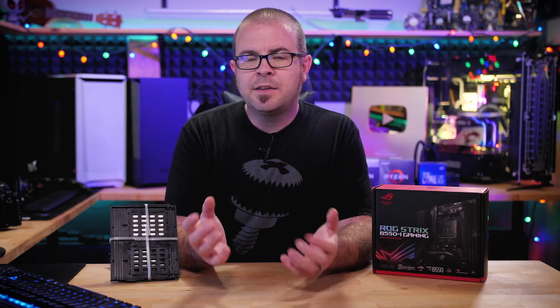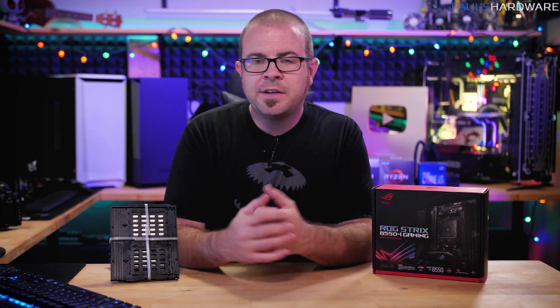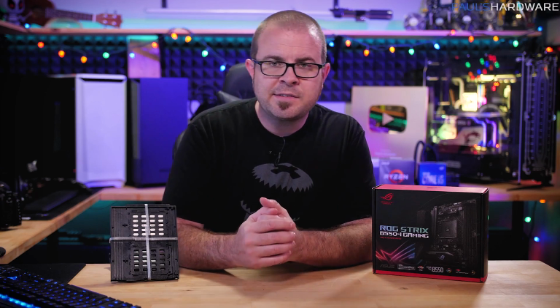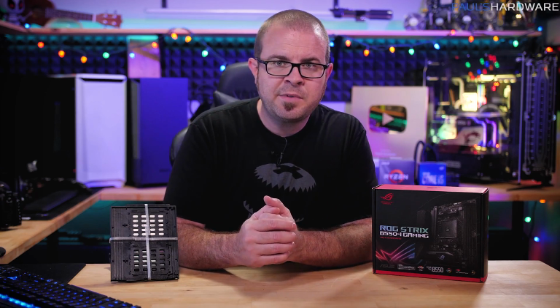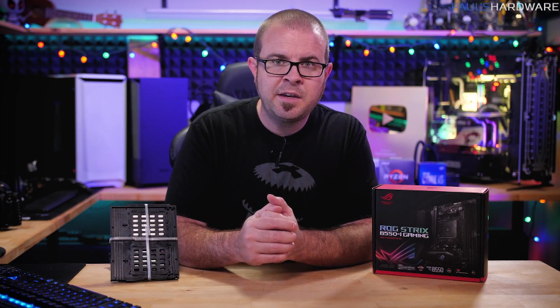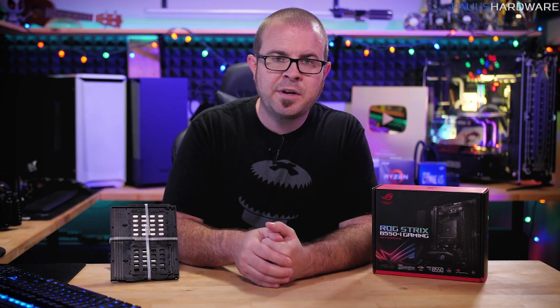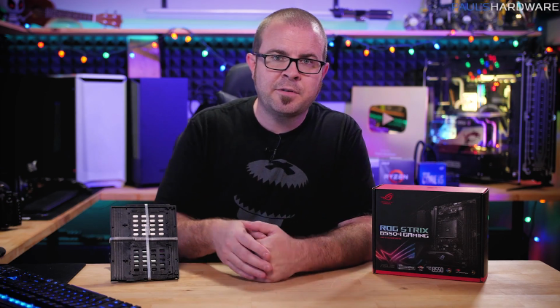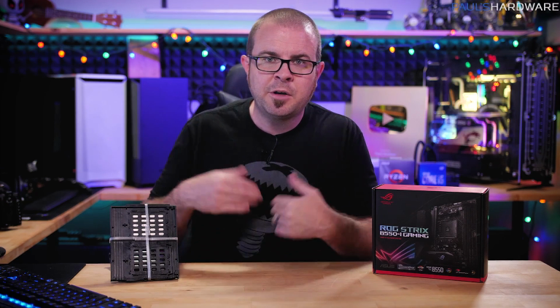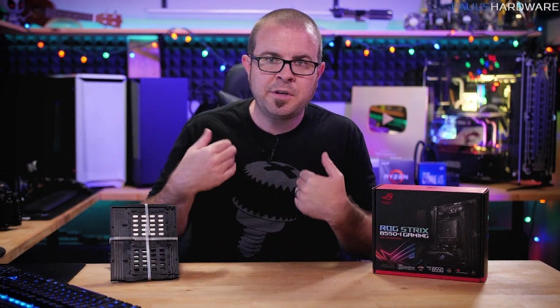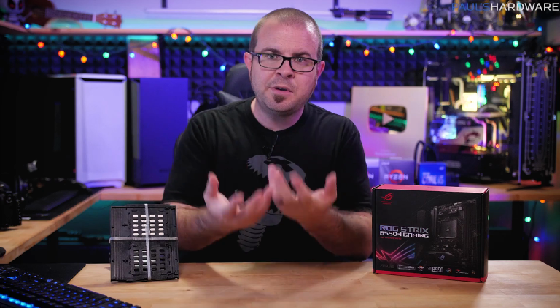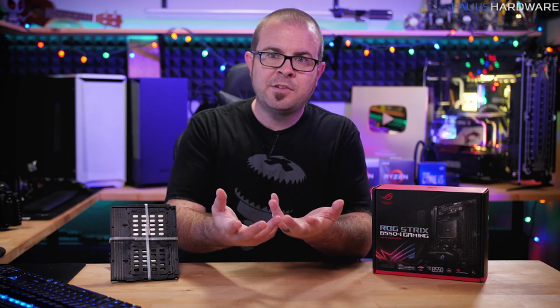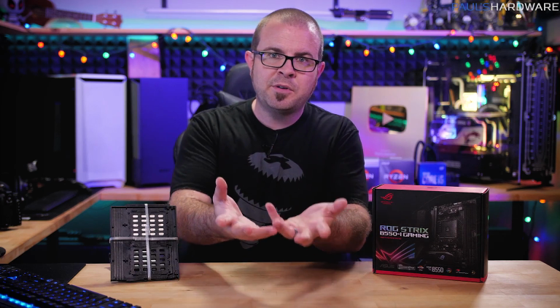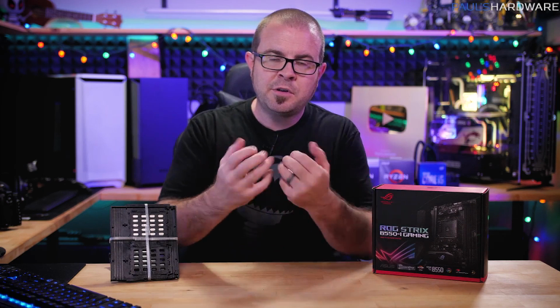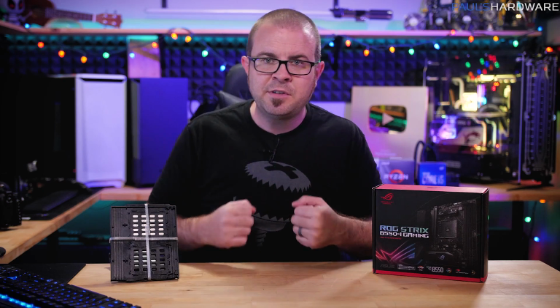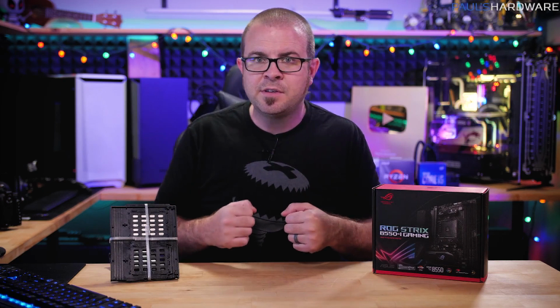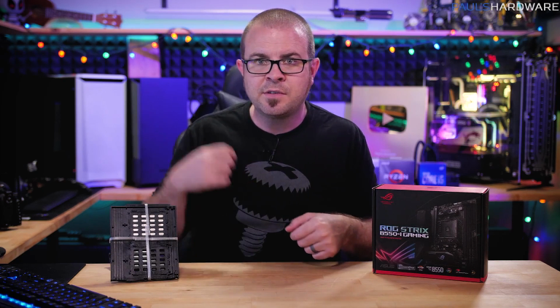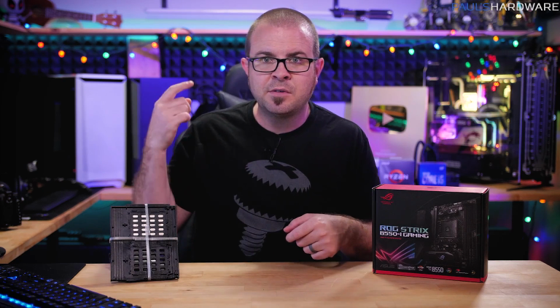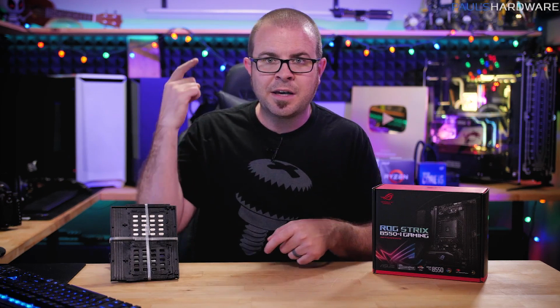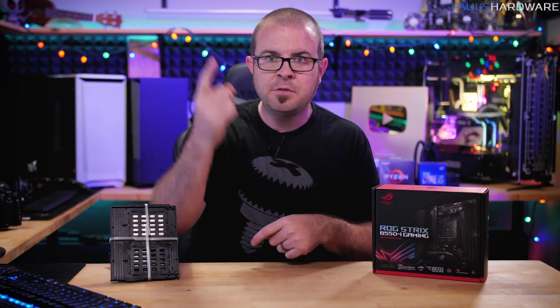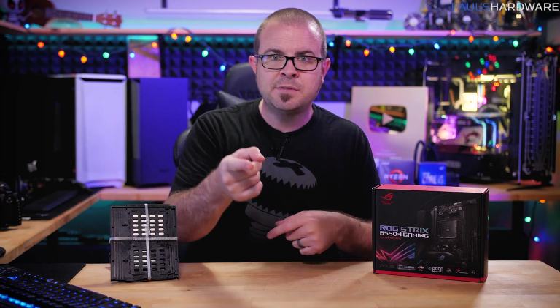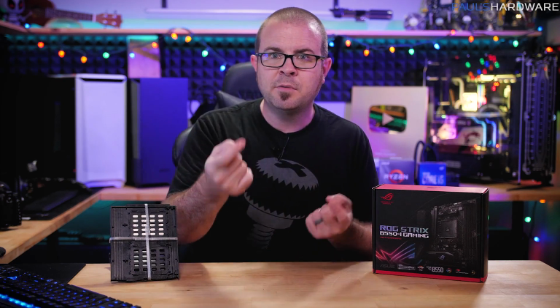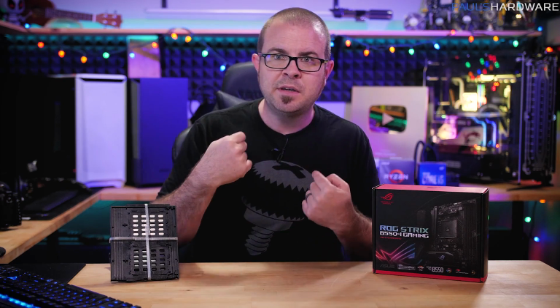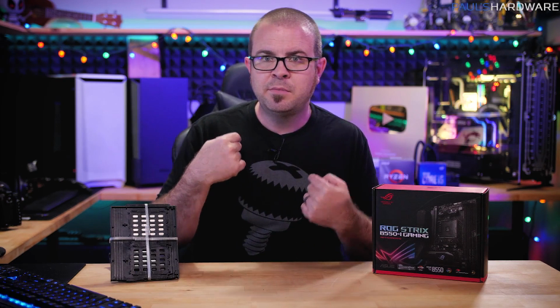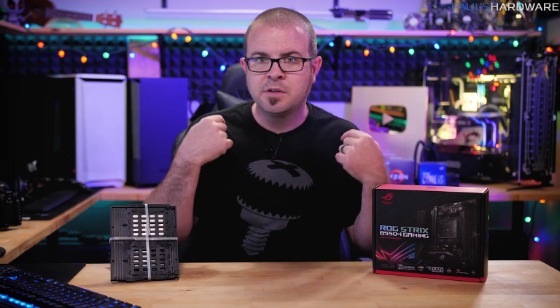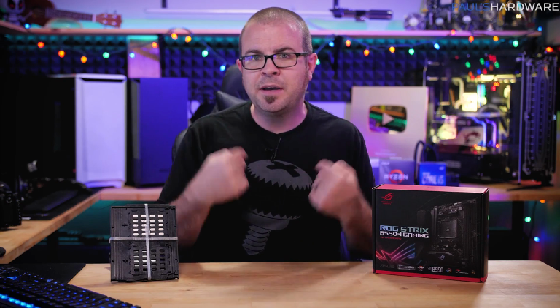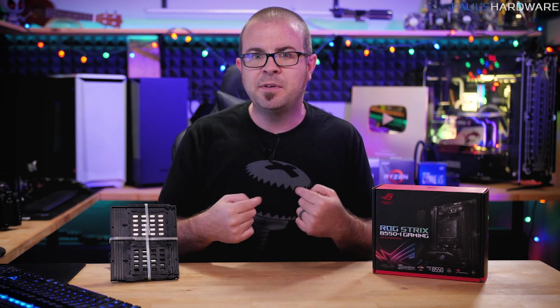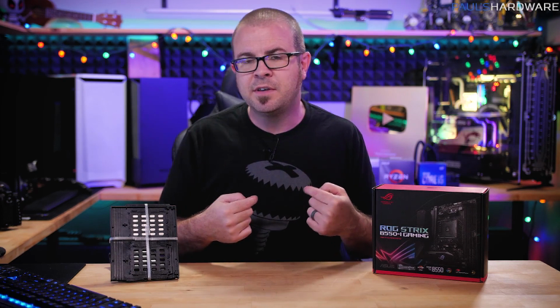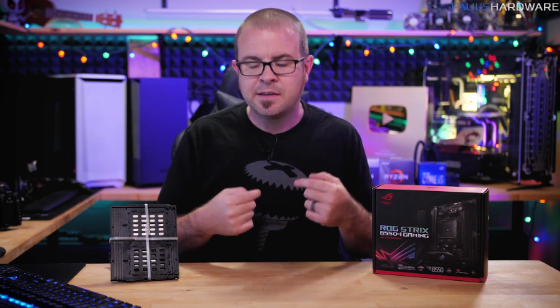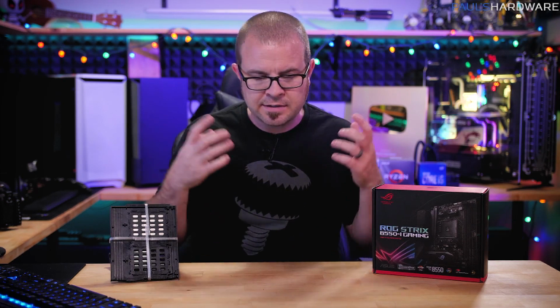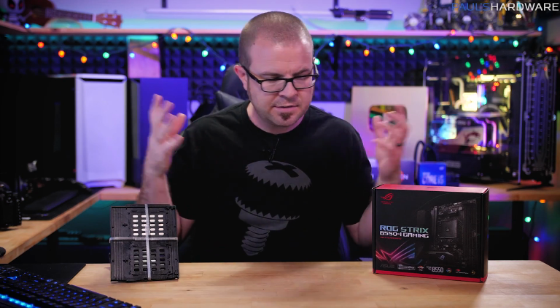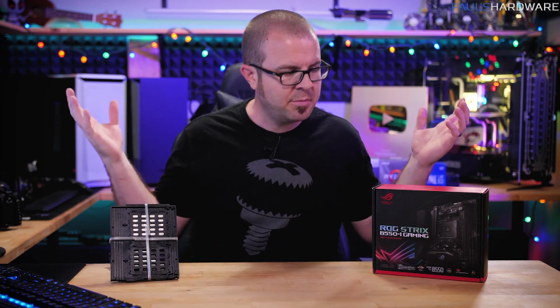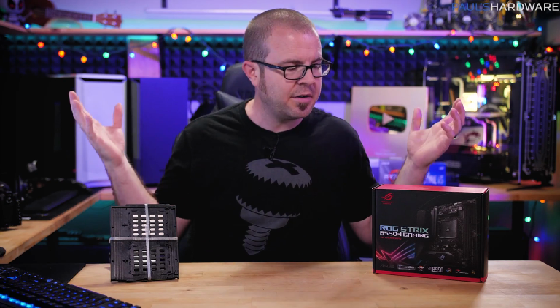That's right, I'm taking a break from helping you guys build your PCs to allow you to help me build my PC. So help me out.